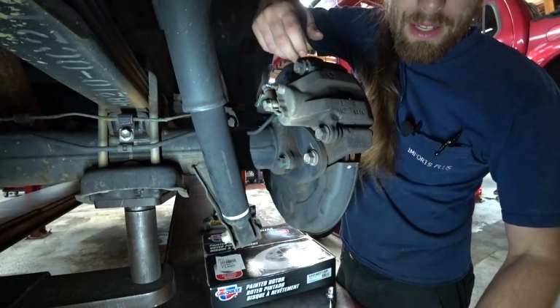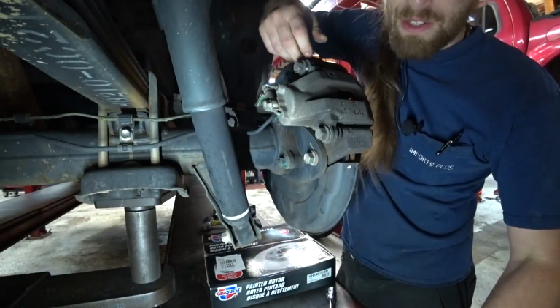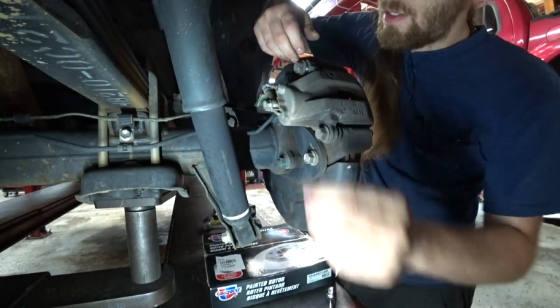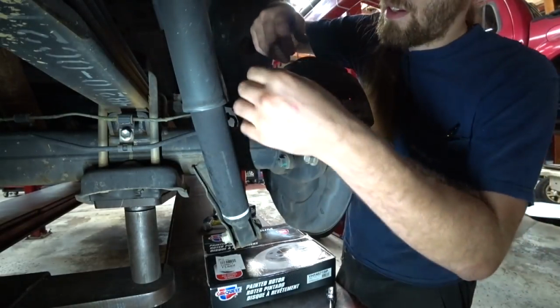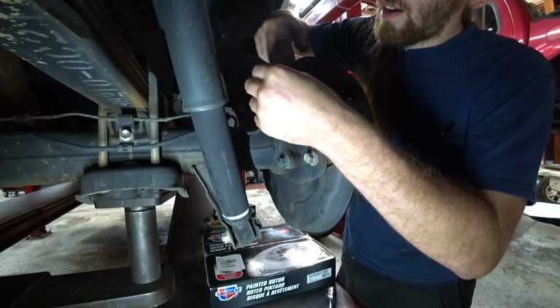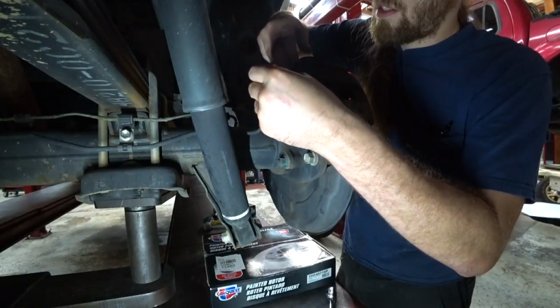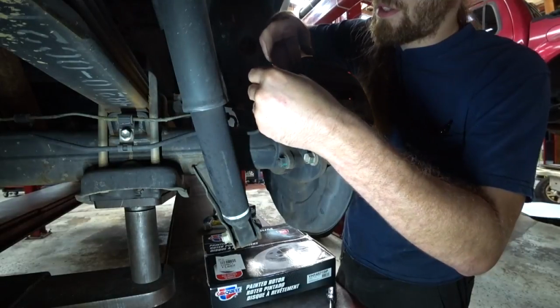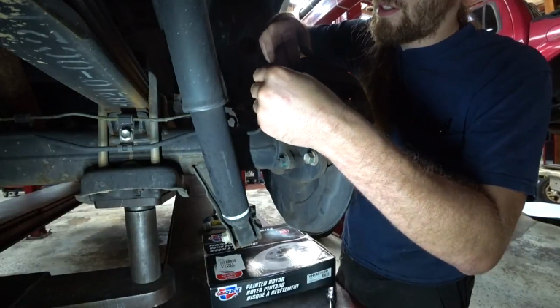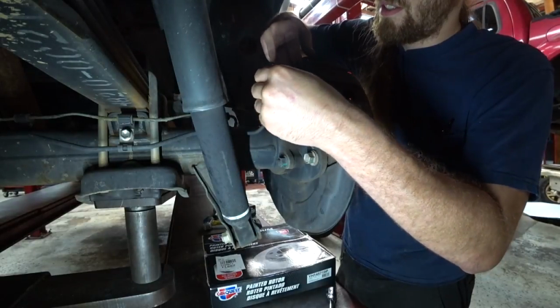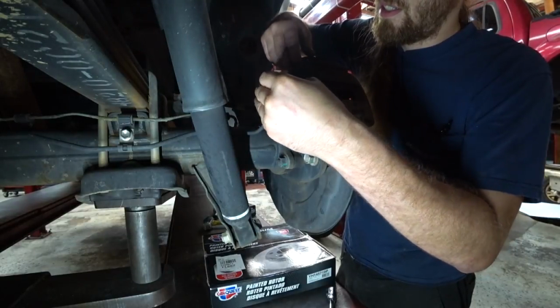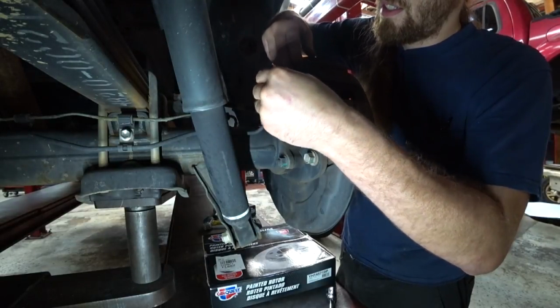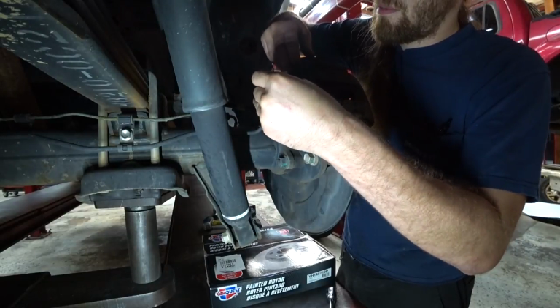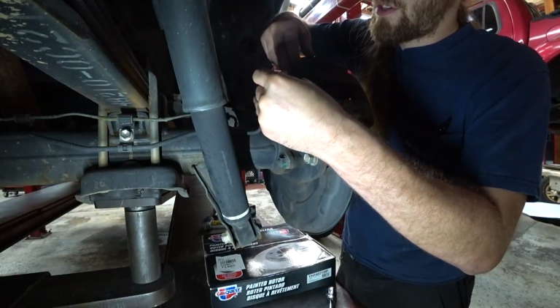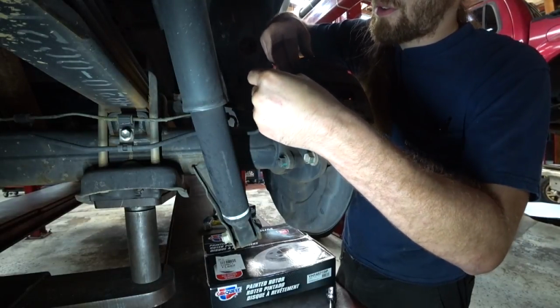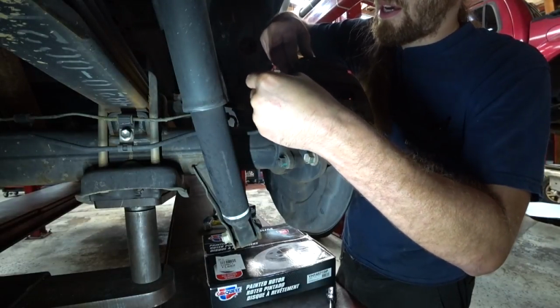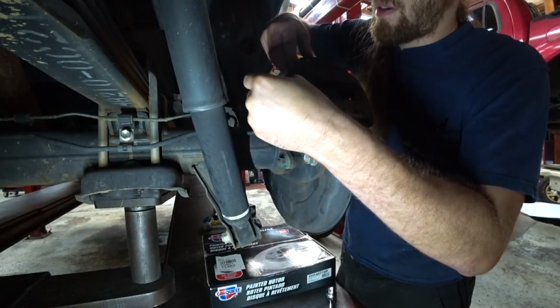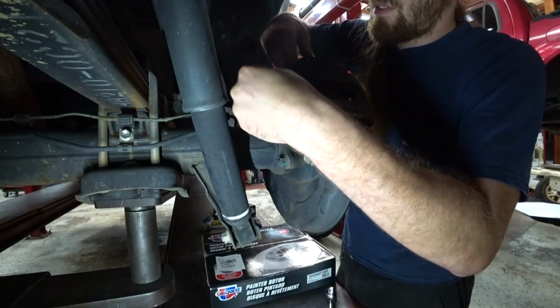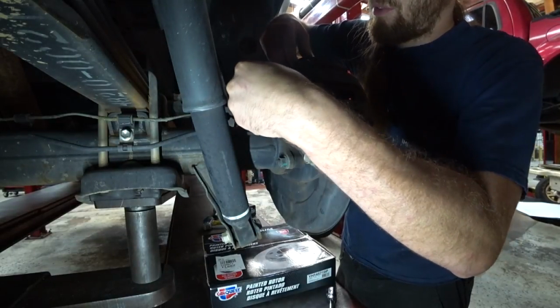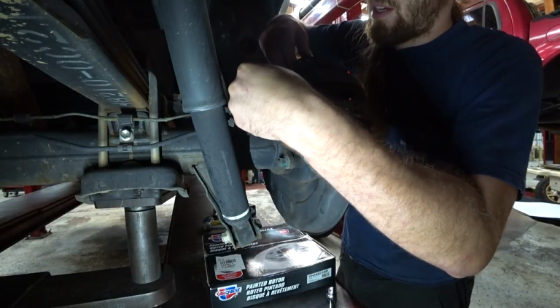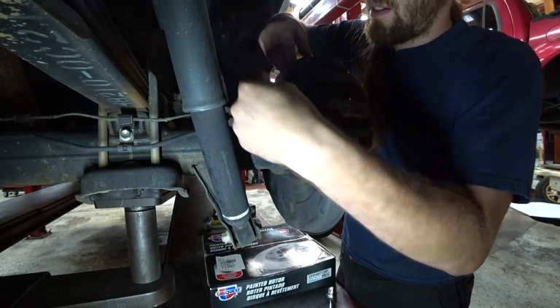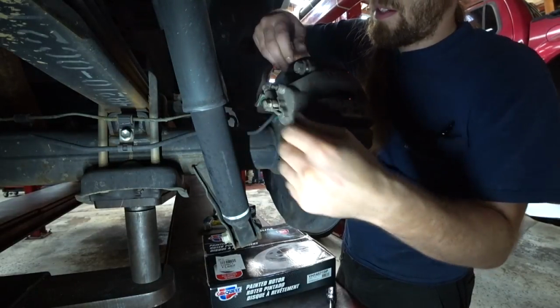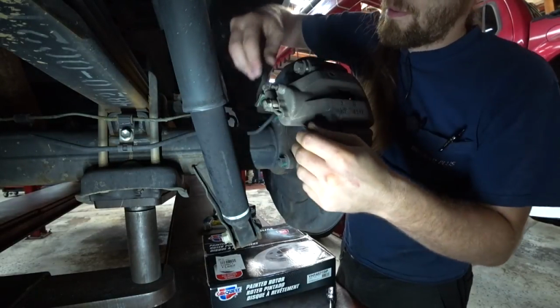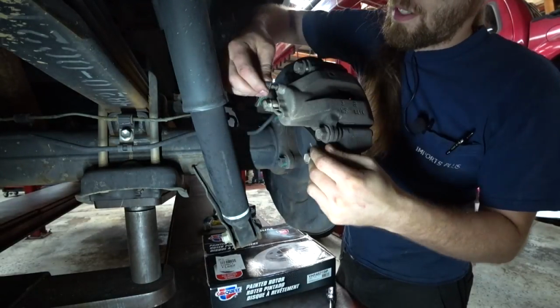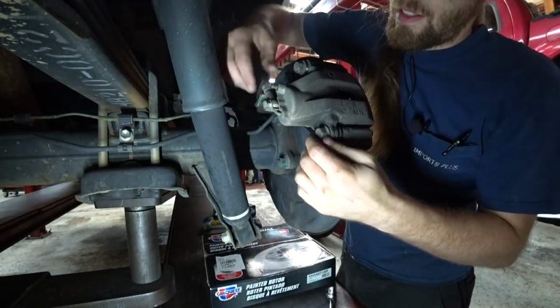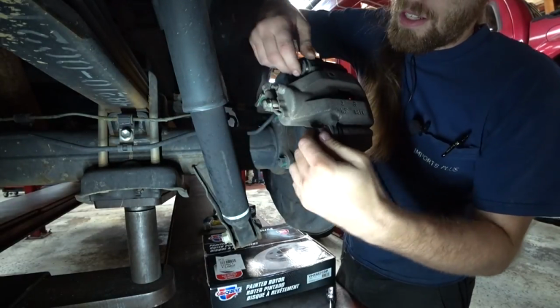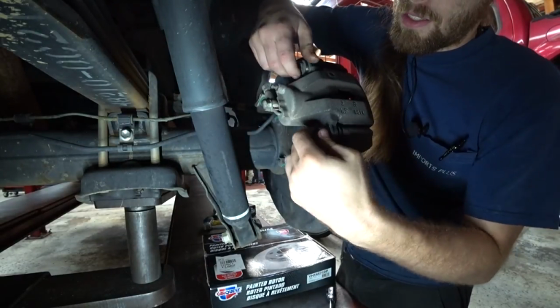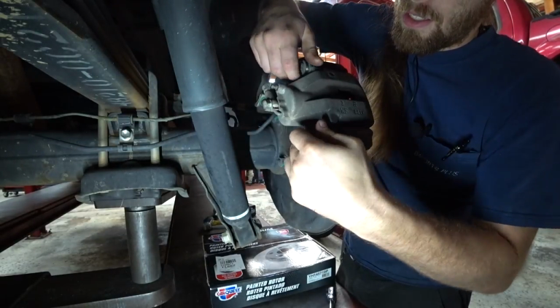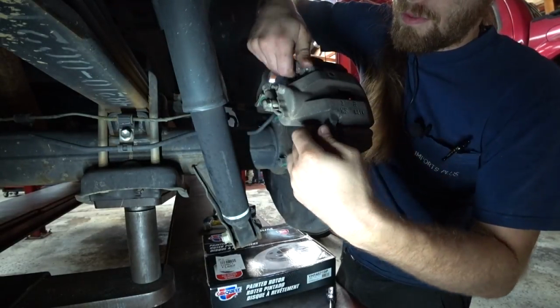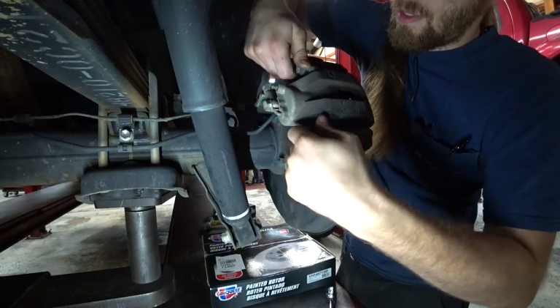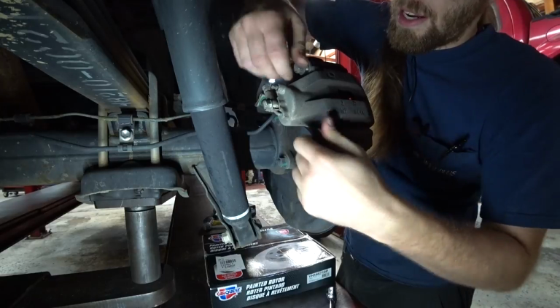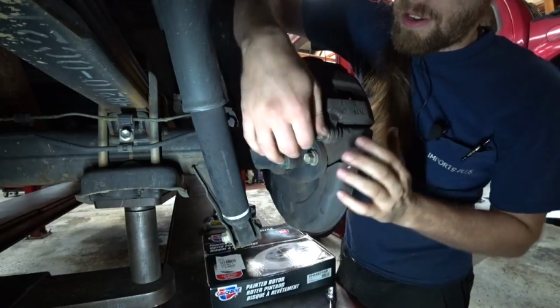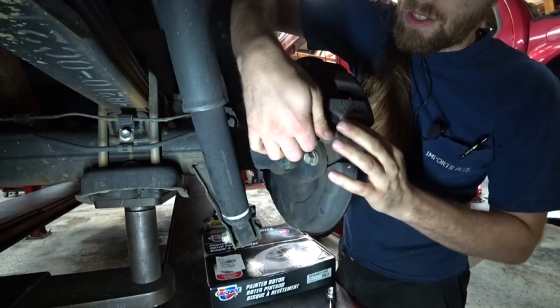Hey, there it is — the bleeder screw cap. I'm not looking for that. I thought I'd lost it. I have found it.